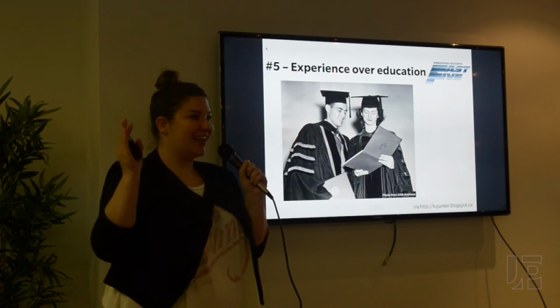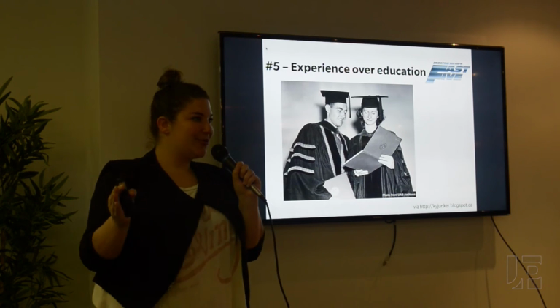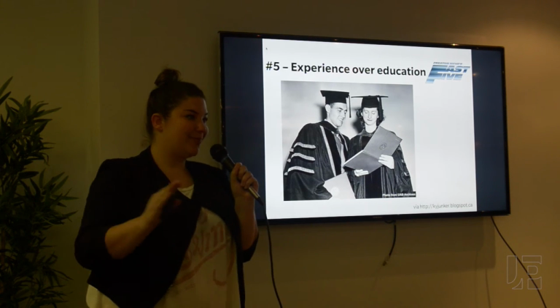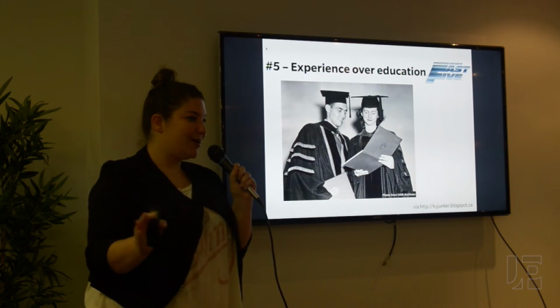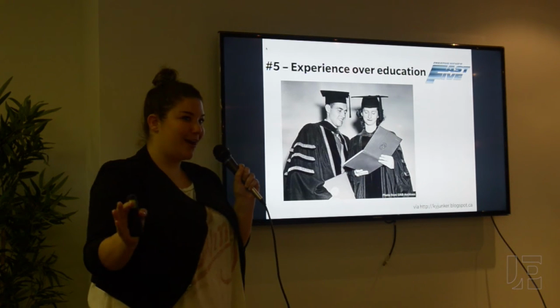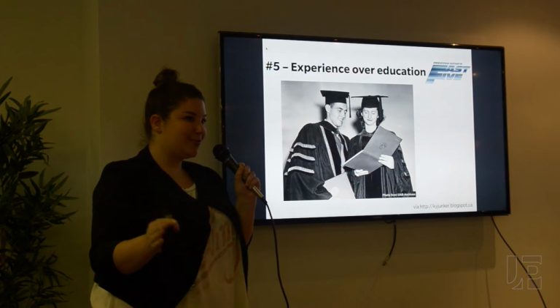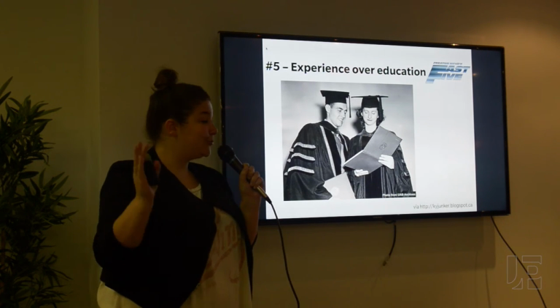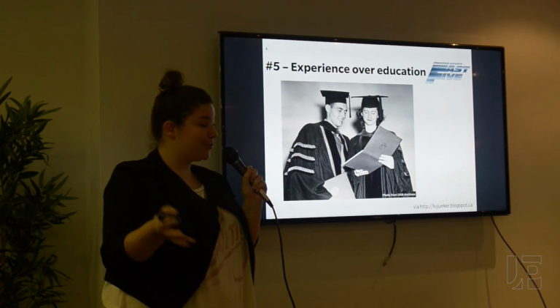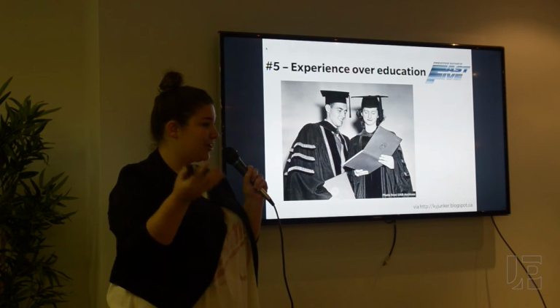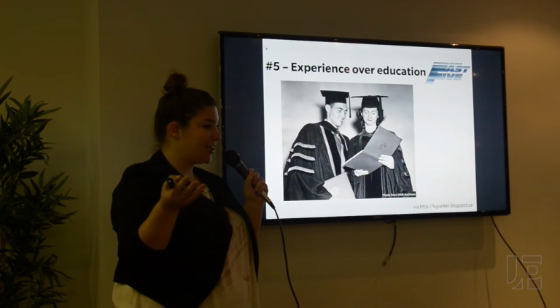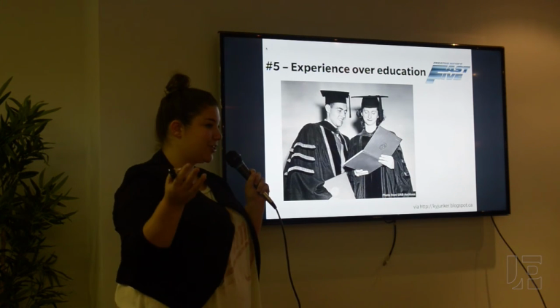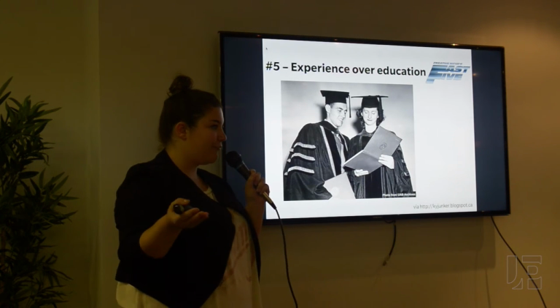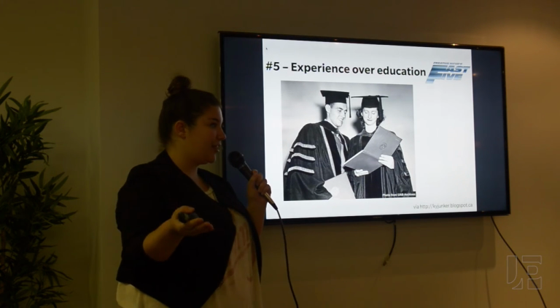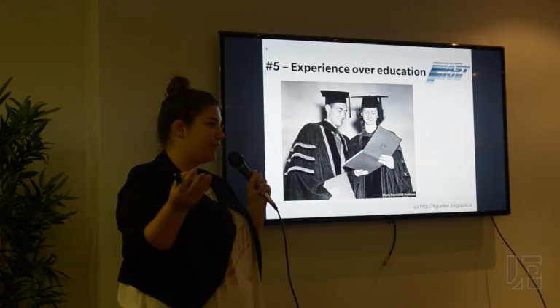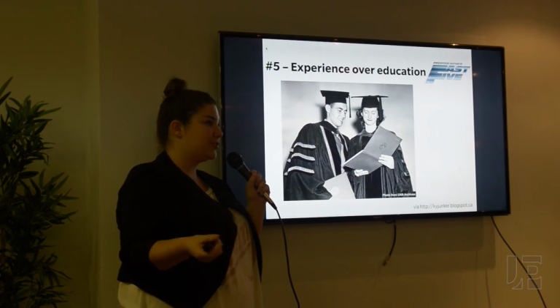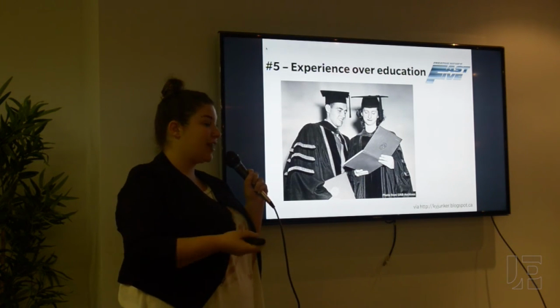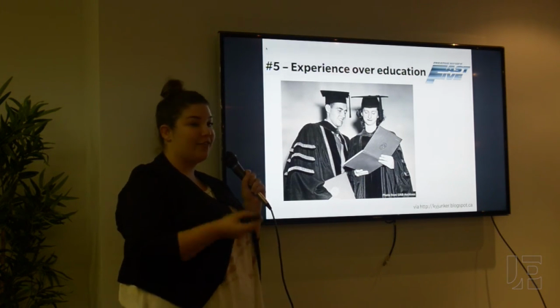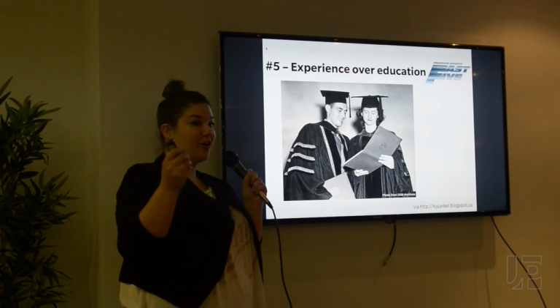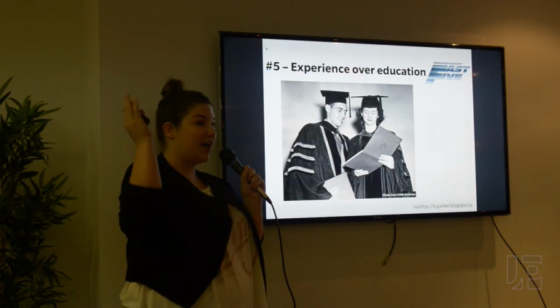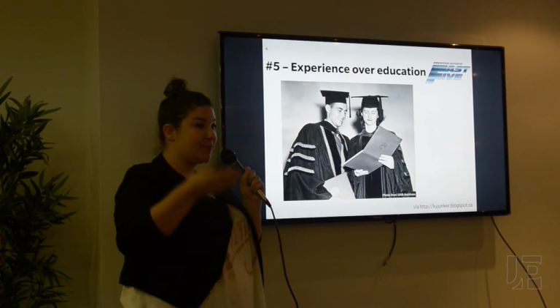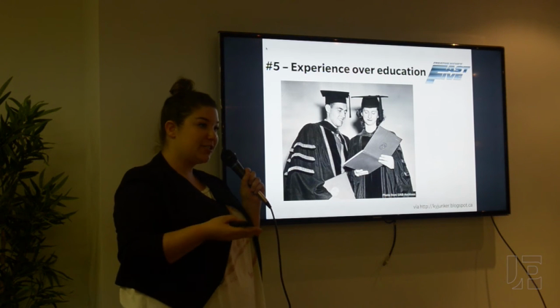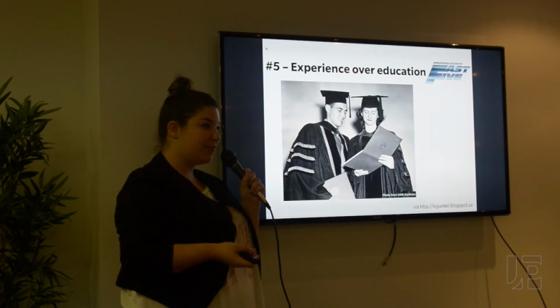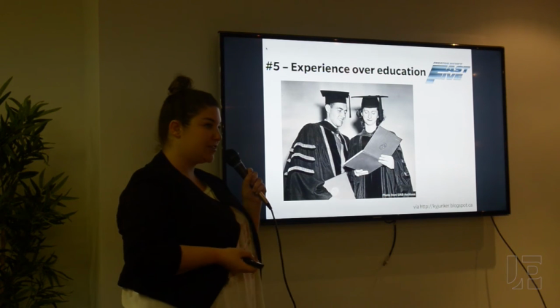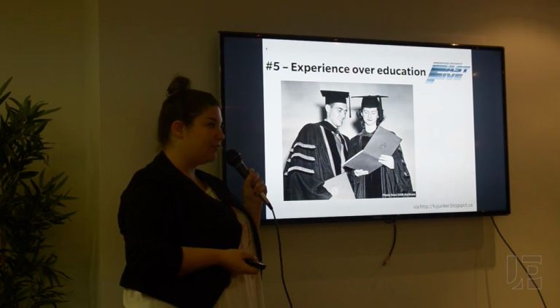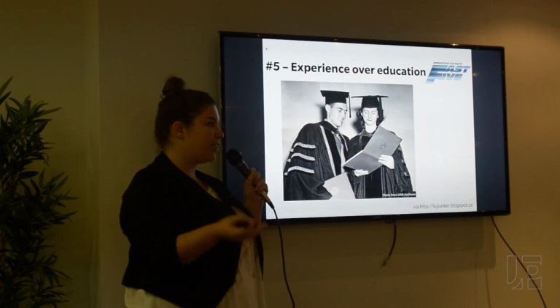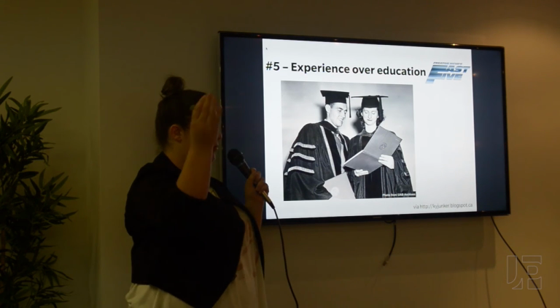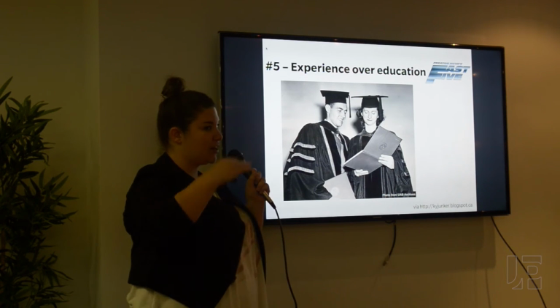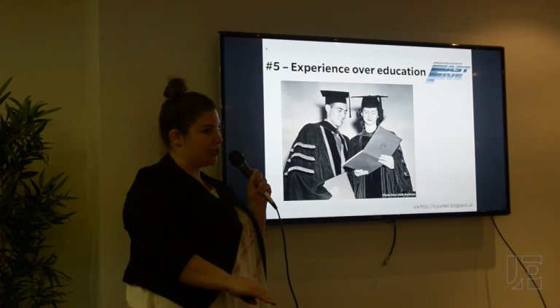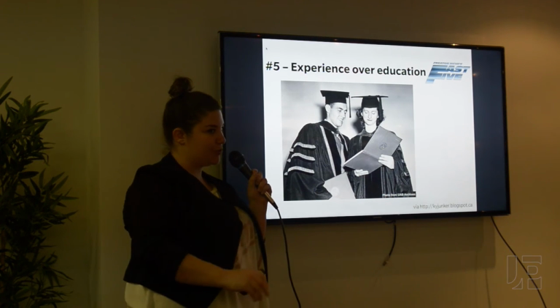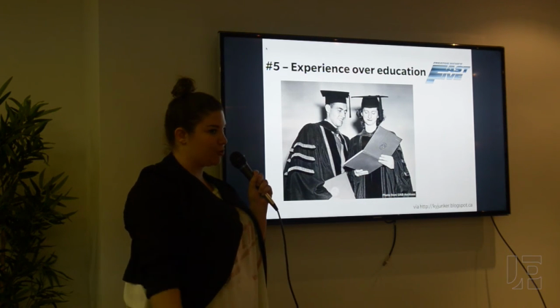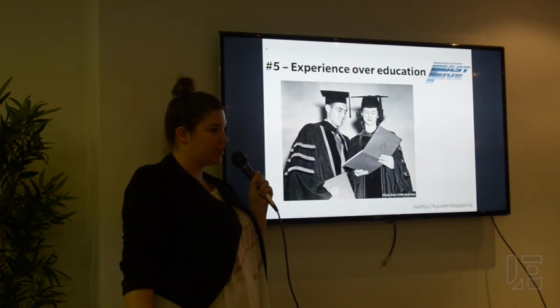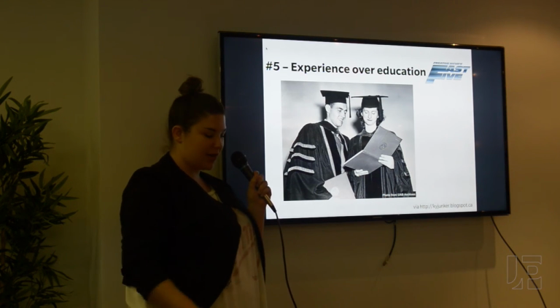Unless you're a brand new graduate, you don't need your education upfront and first. You can have your experience speak for yourself and put your education more towards the end.